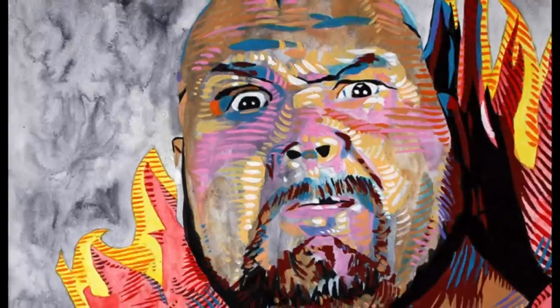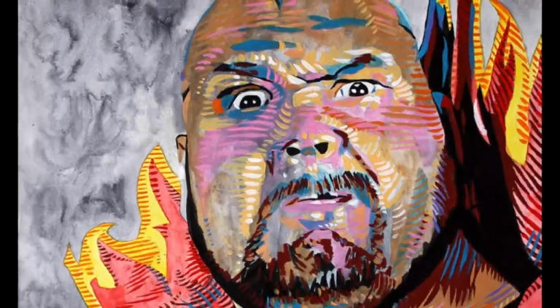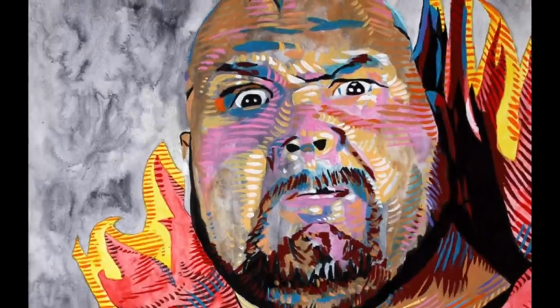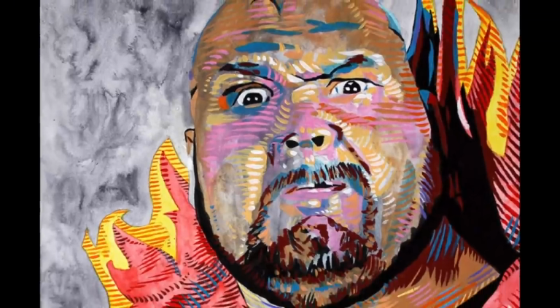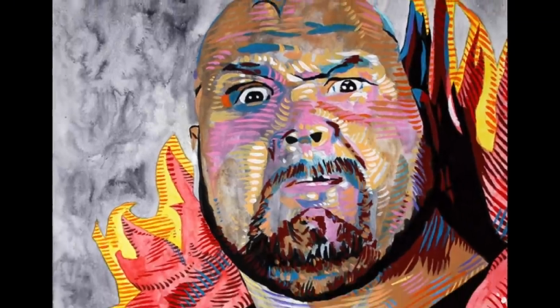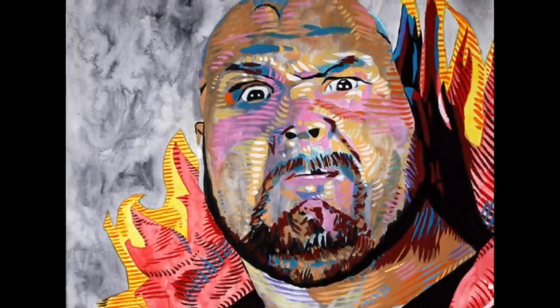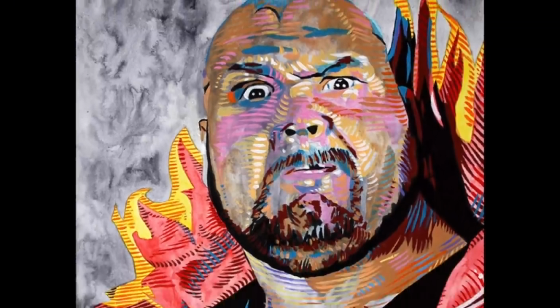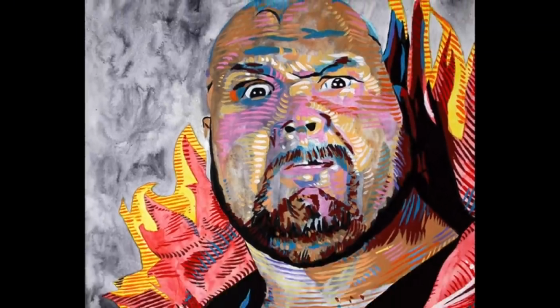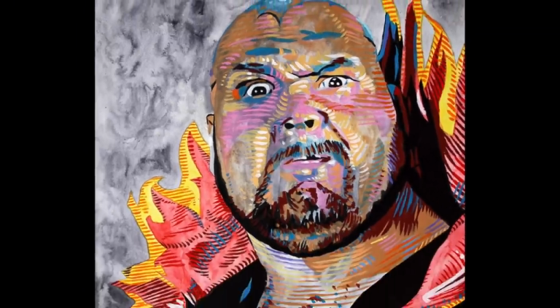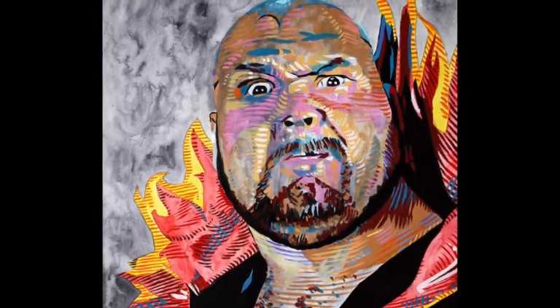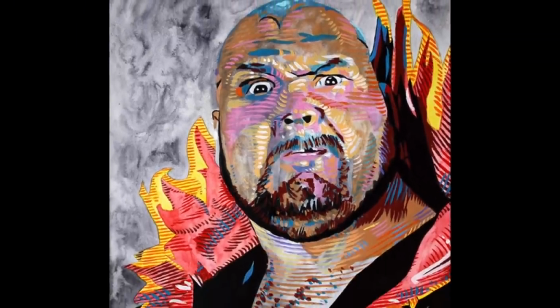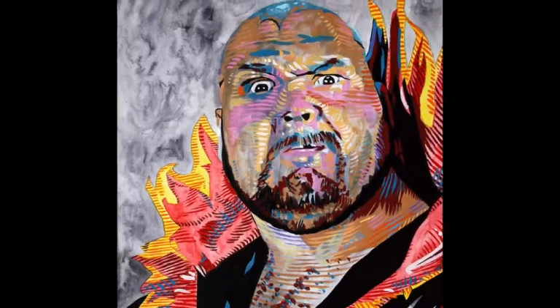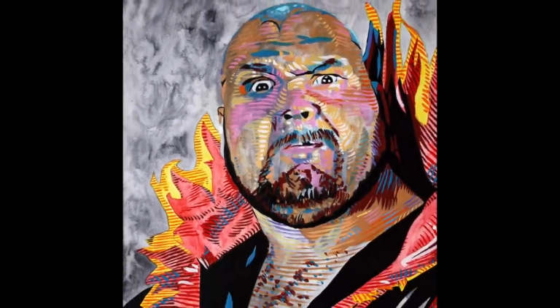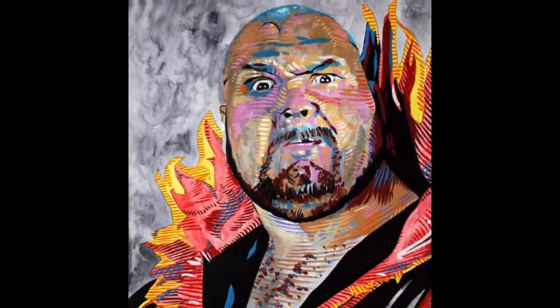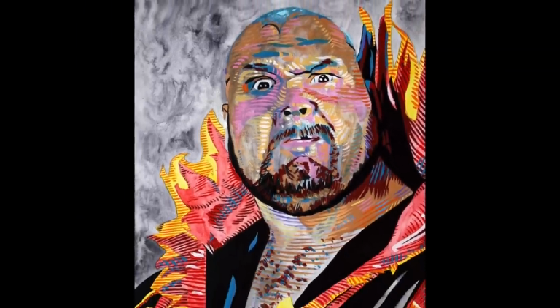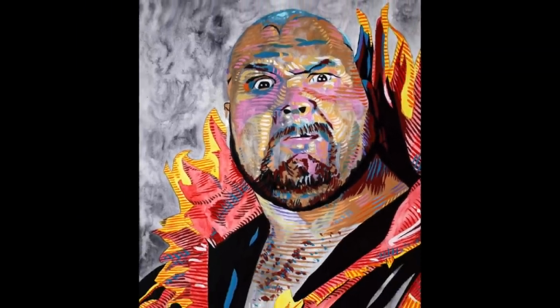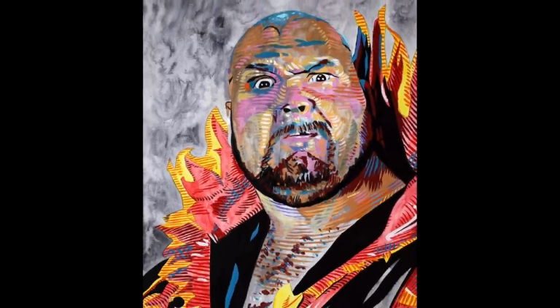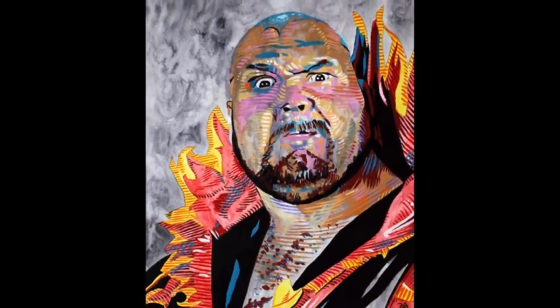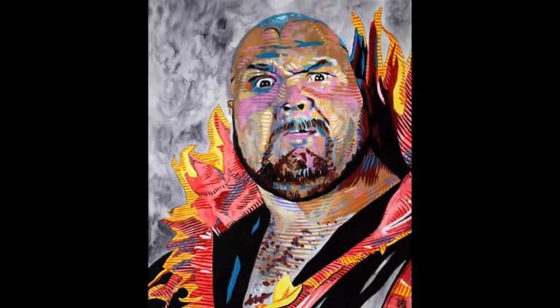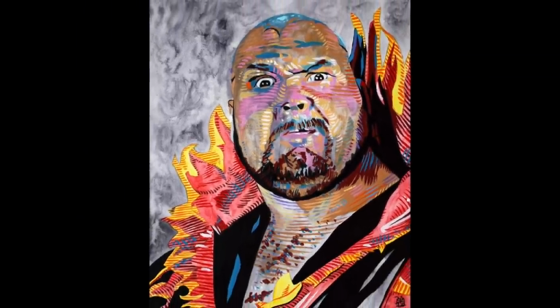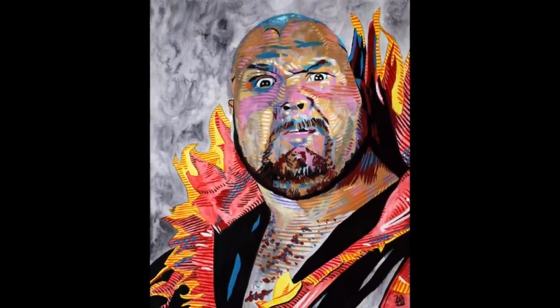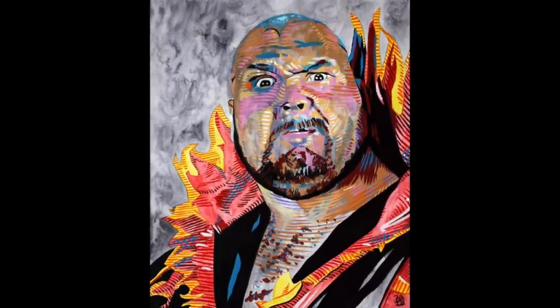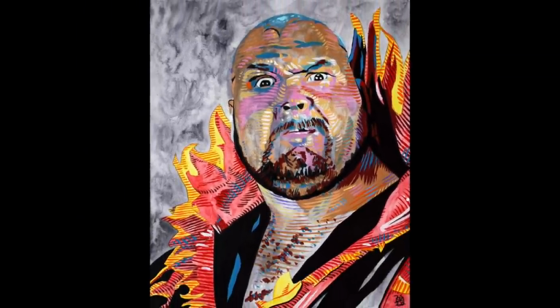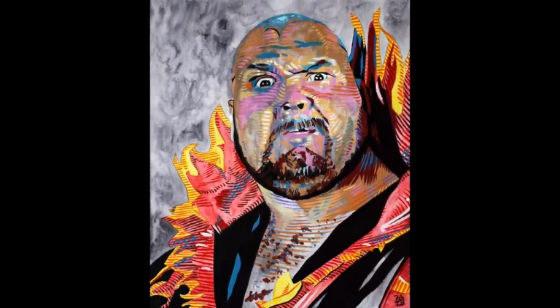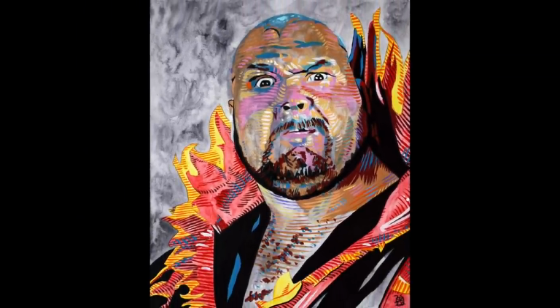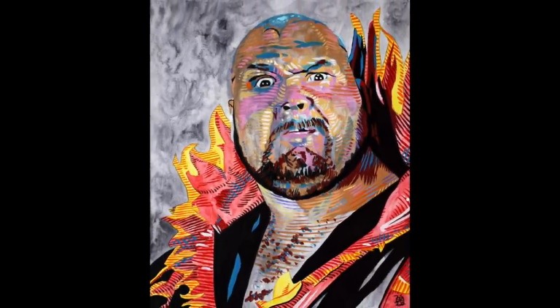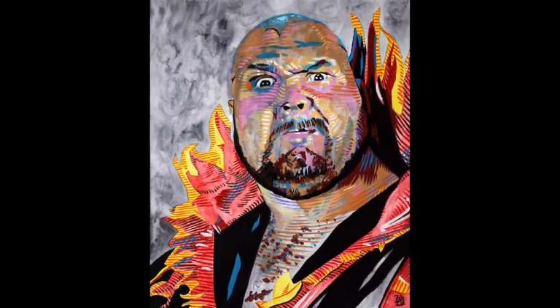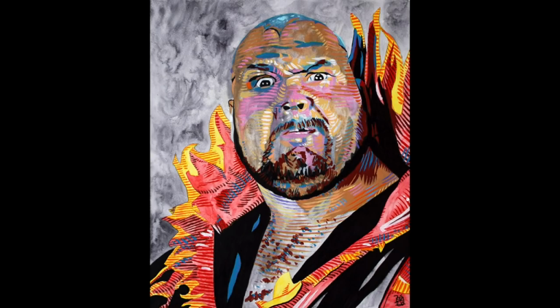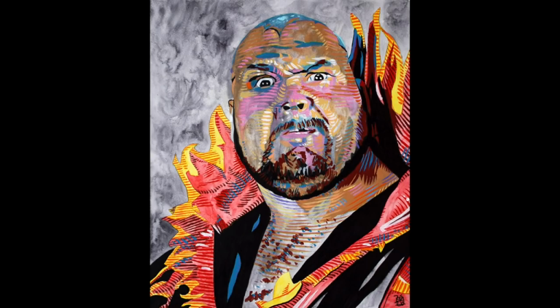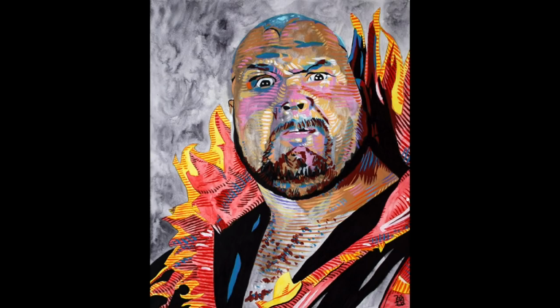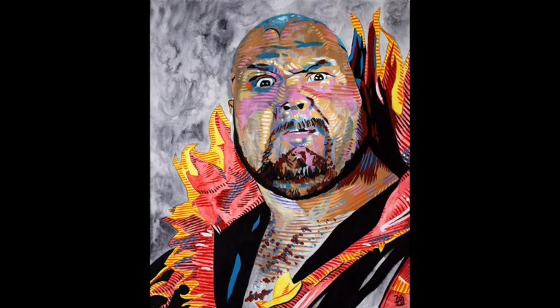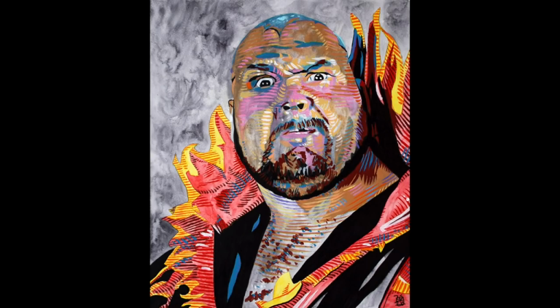And there's the finished piece. Not bad. Thanks for watching. Bye.